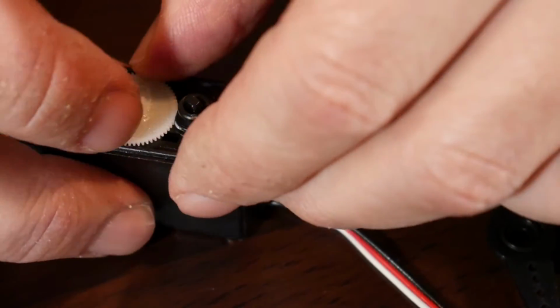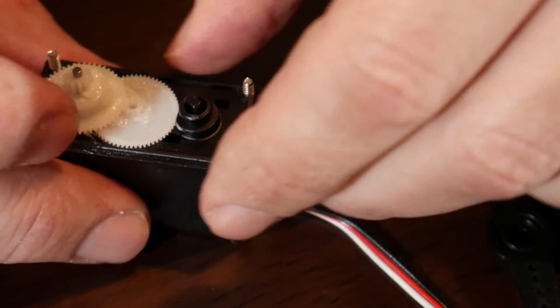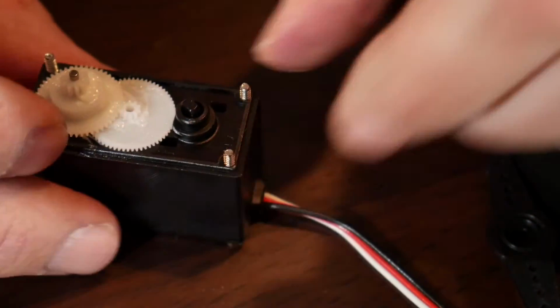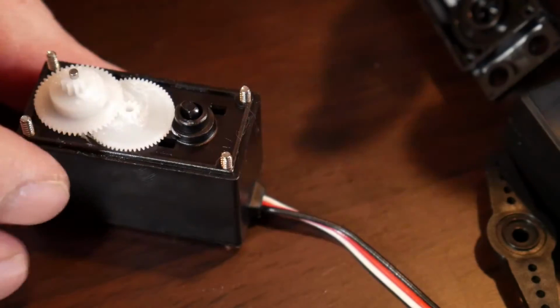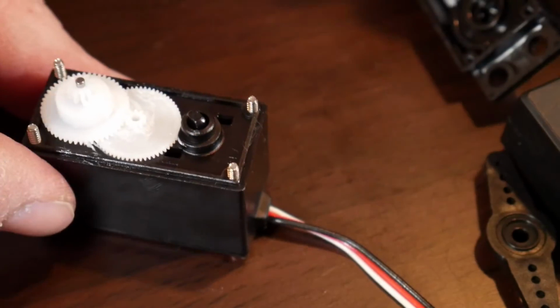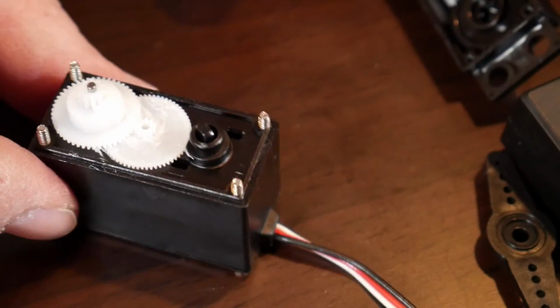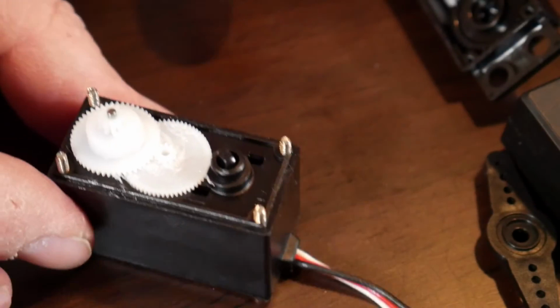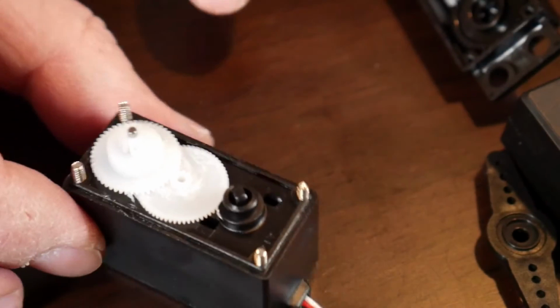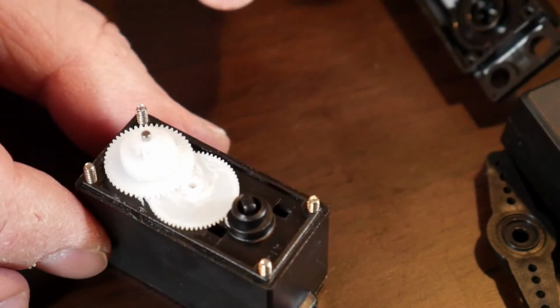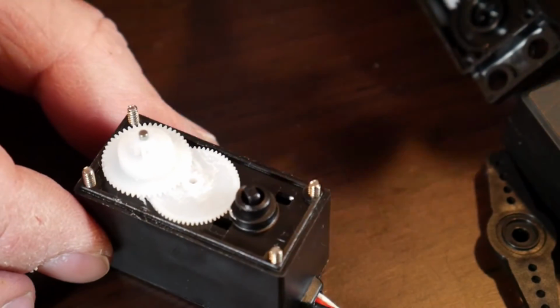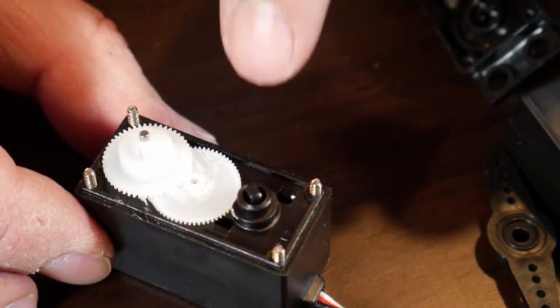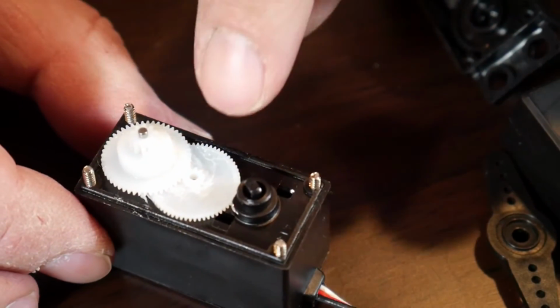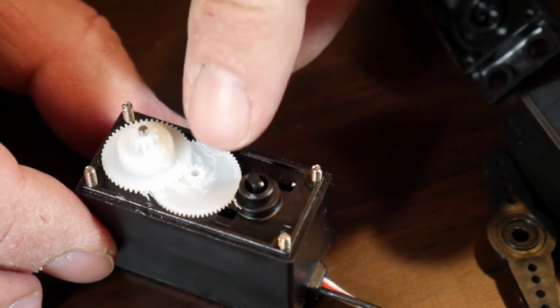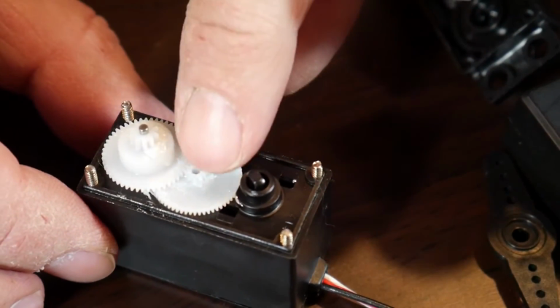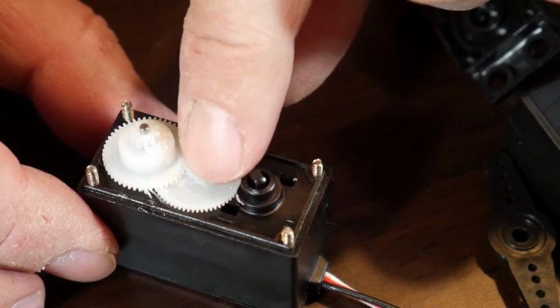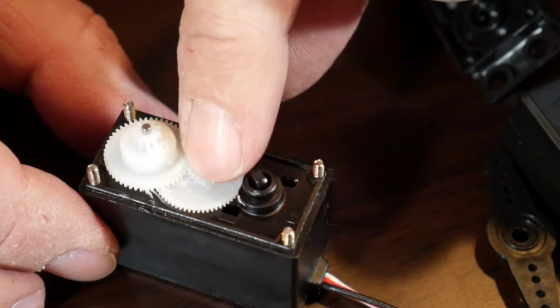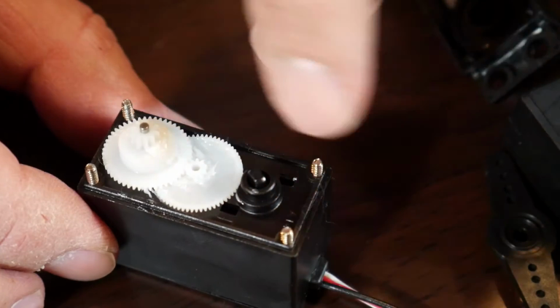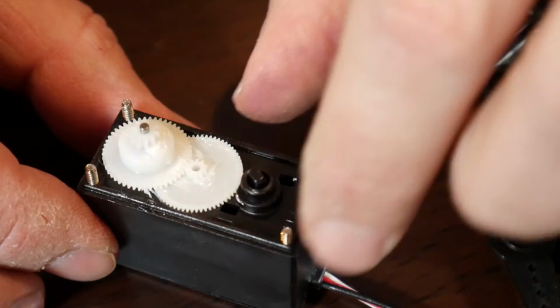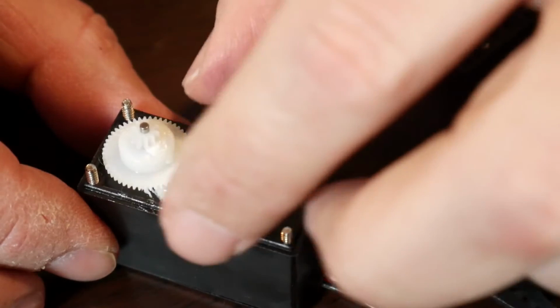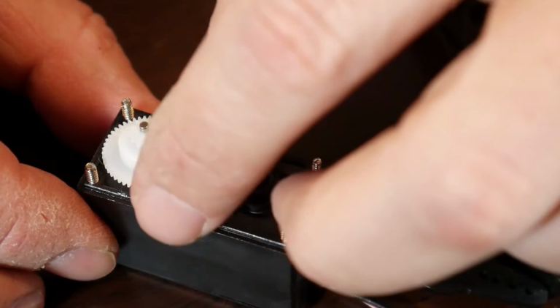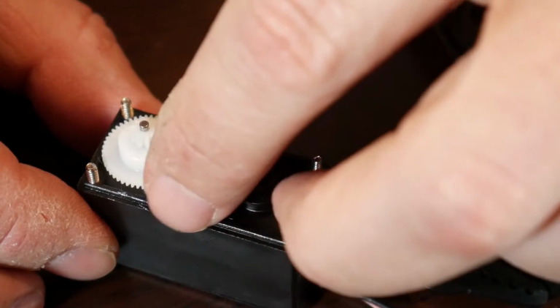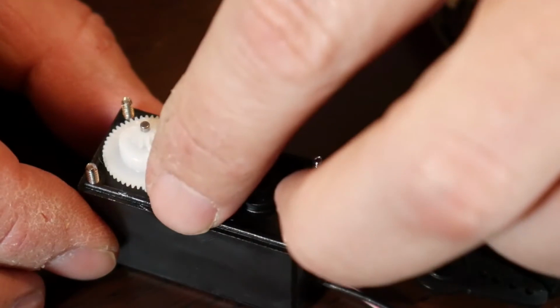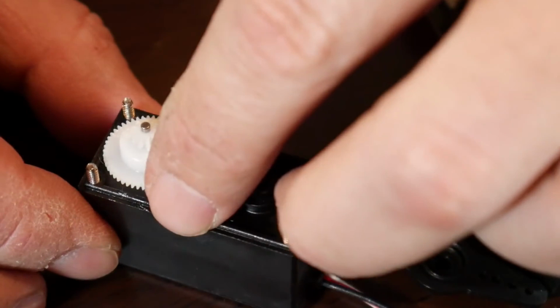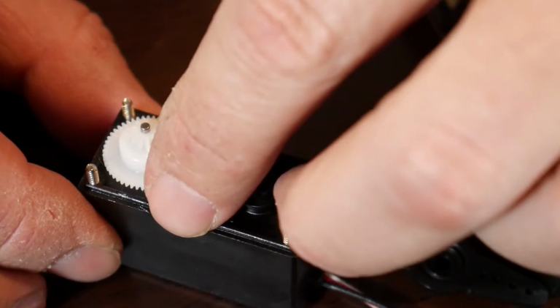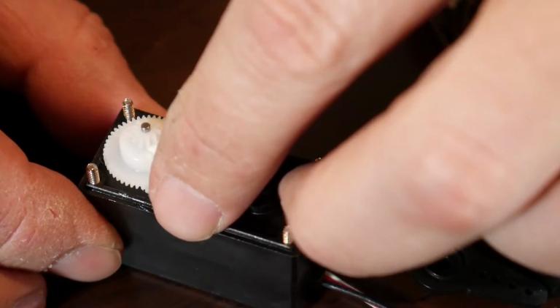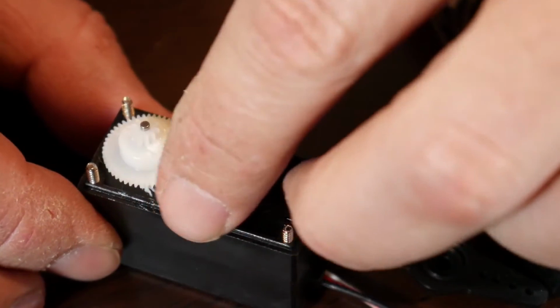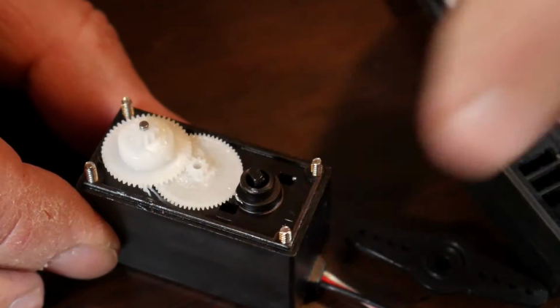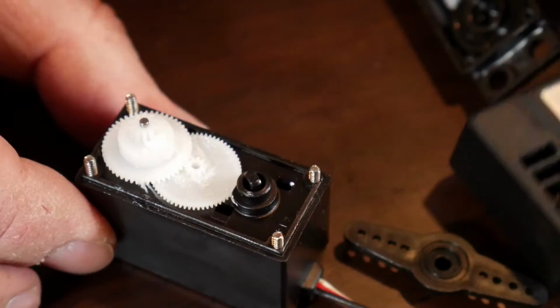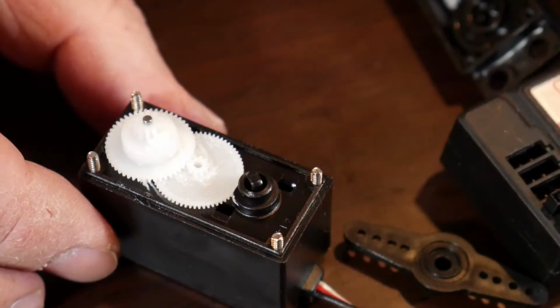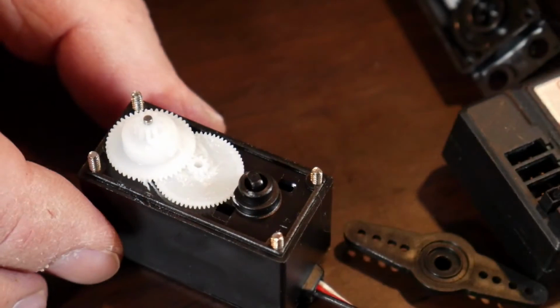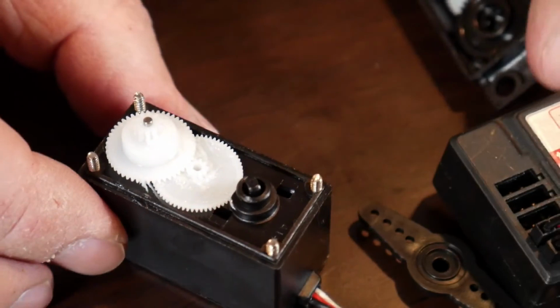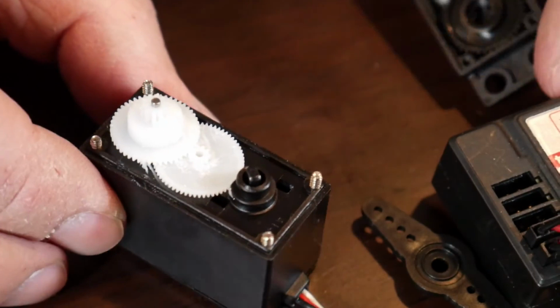You can see why this is probably not the strongest servo in the world — look at these tiny, tiny little teeth and tiny little plastic gears. I wouldn't trust this with too much weight.